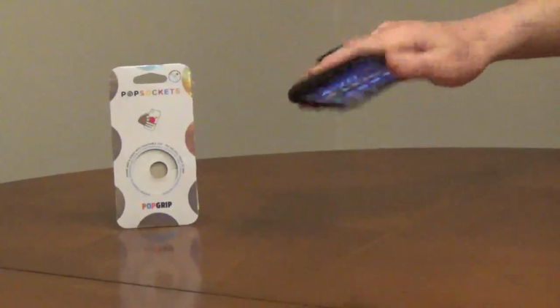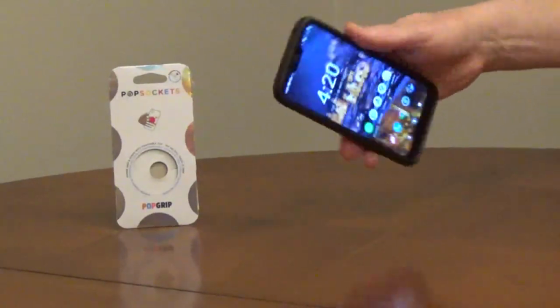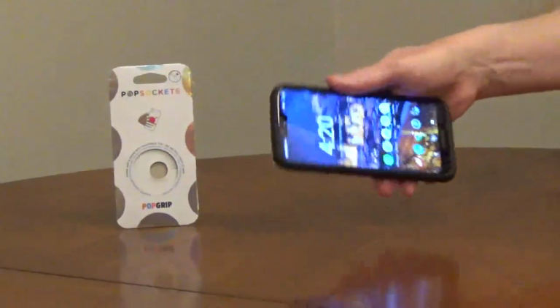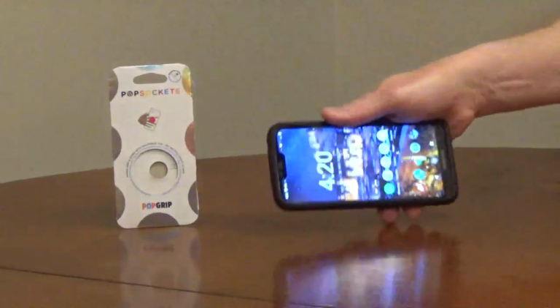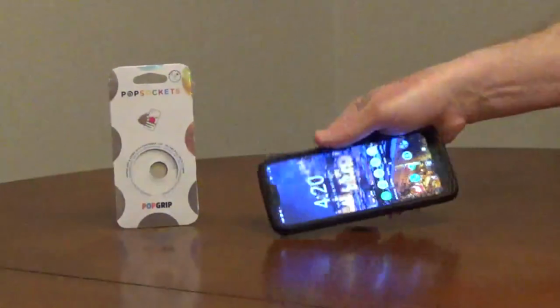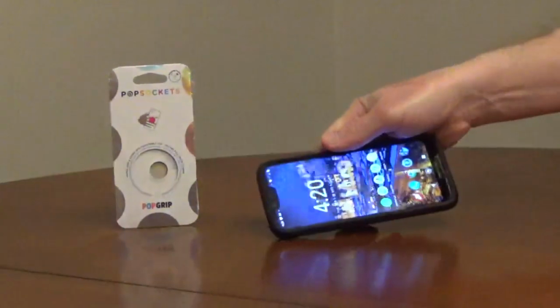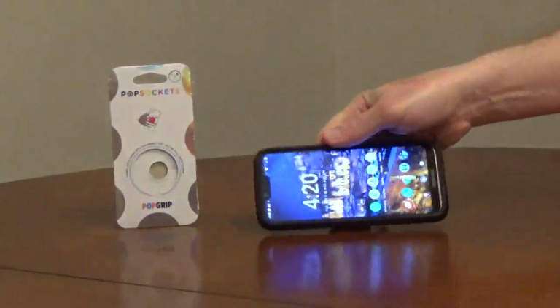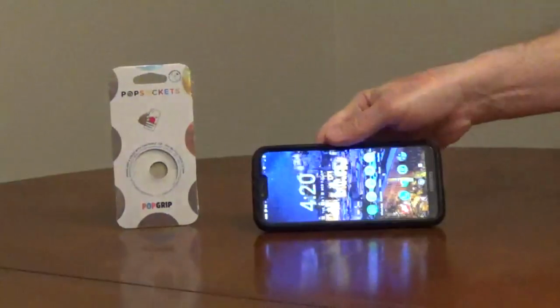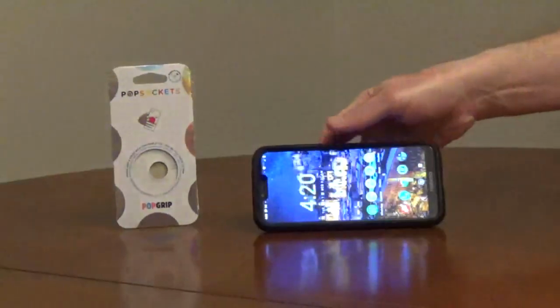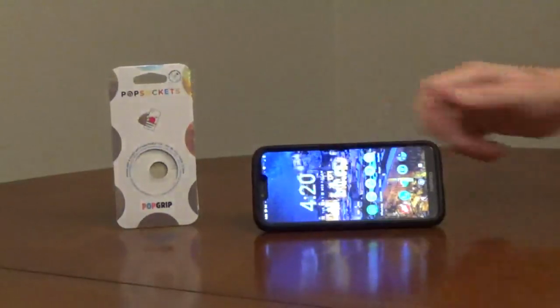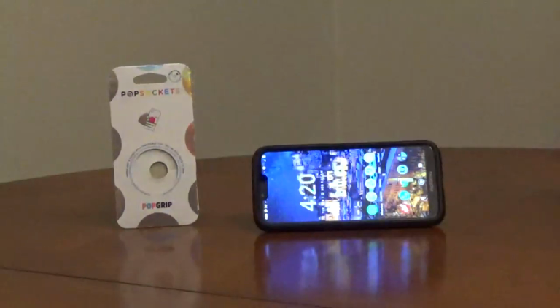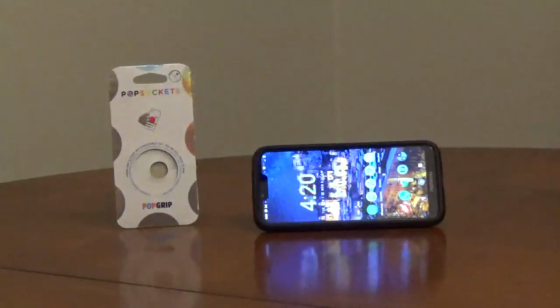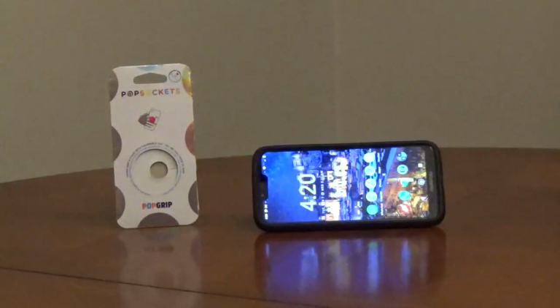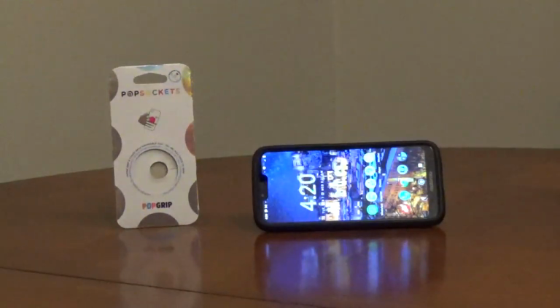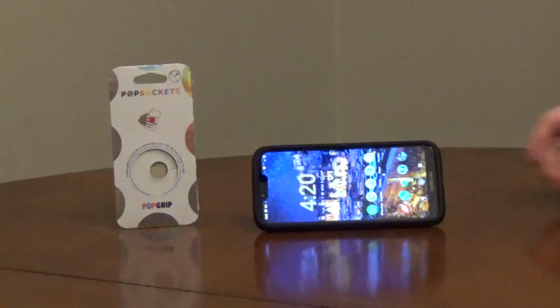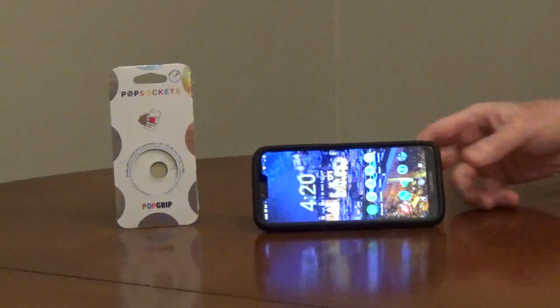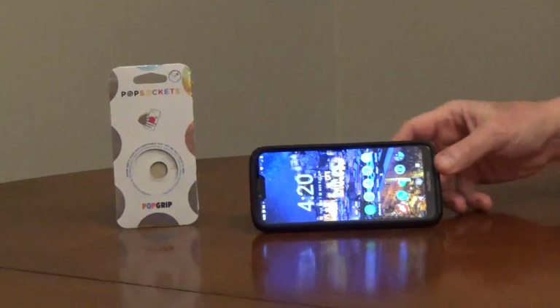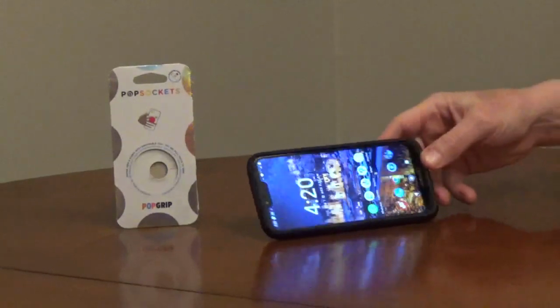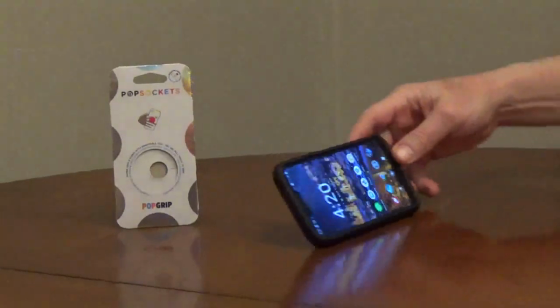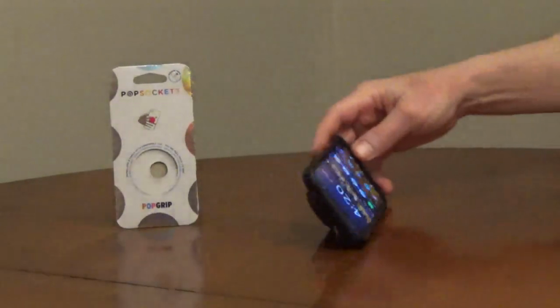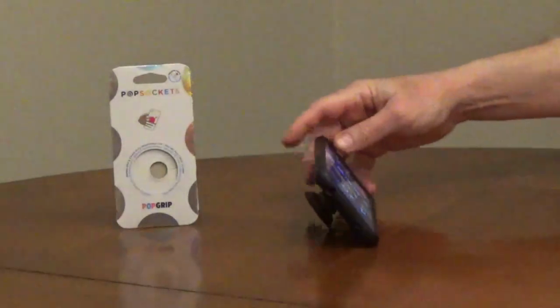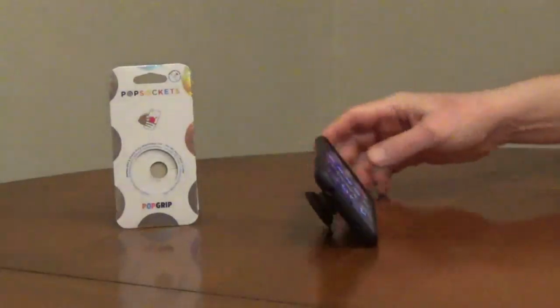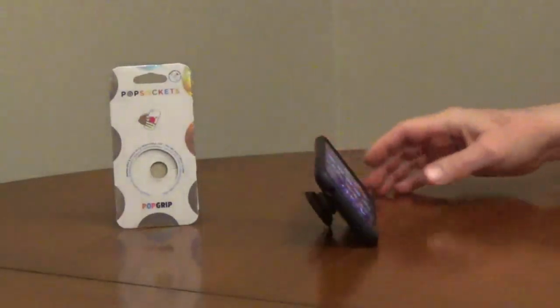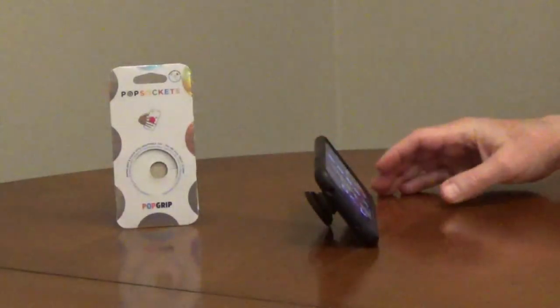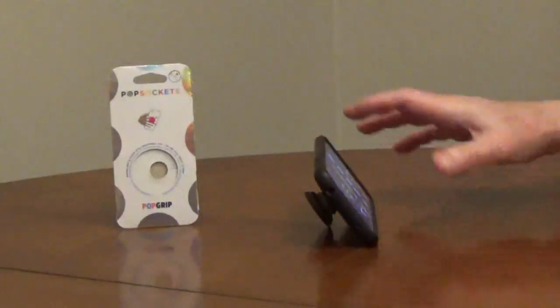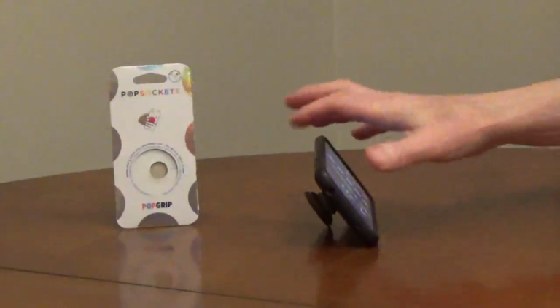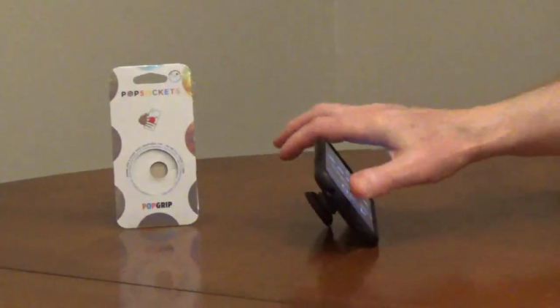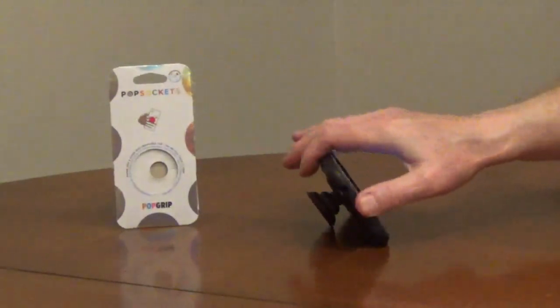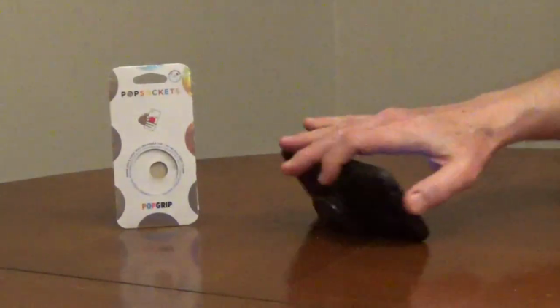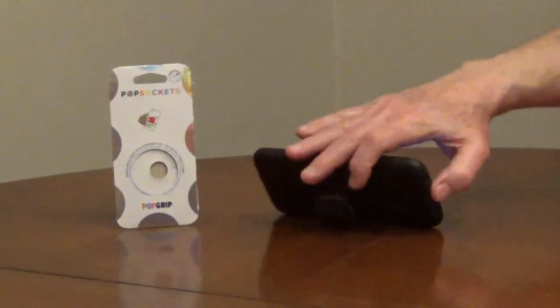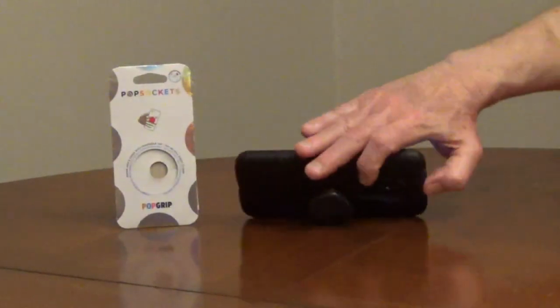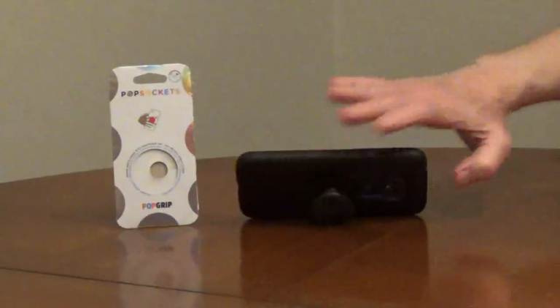If you get the adhesive dirty, rinse it off and allow it to air dry for about 10 minutes.